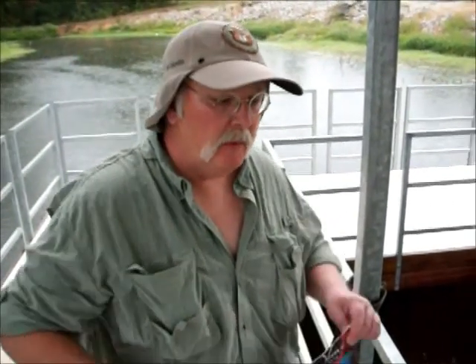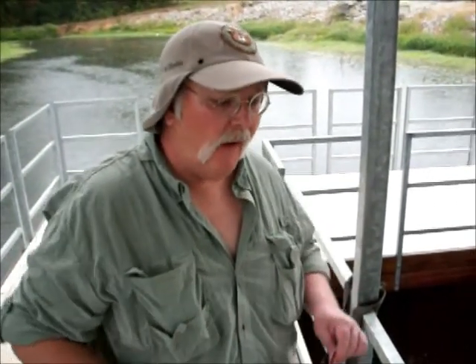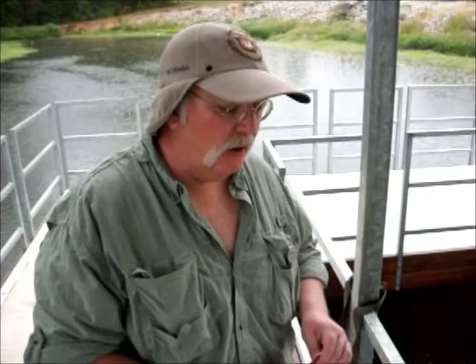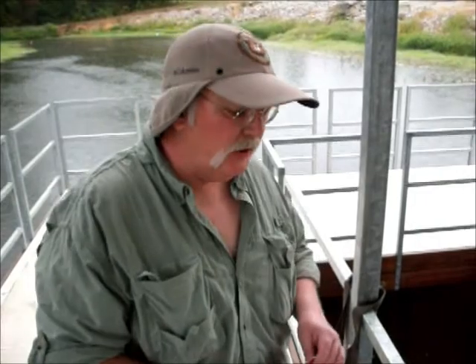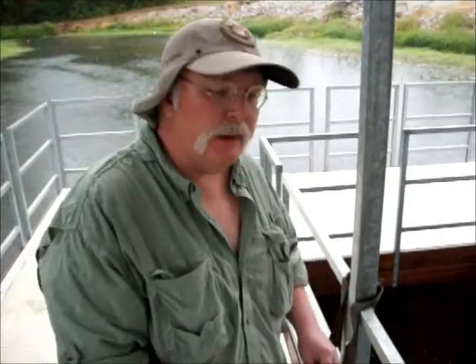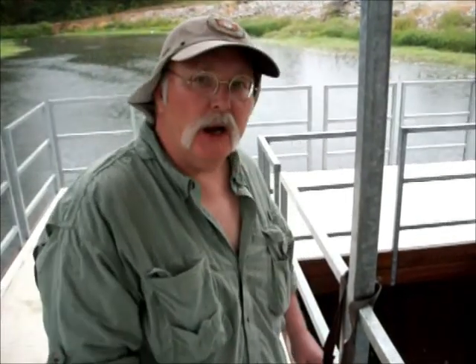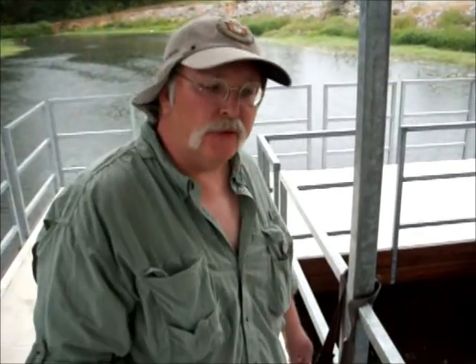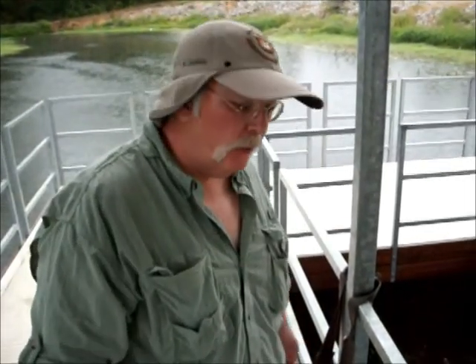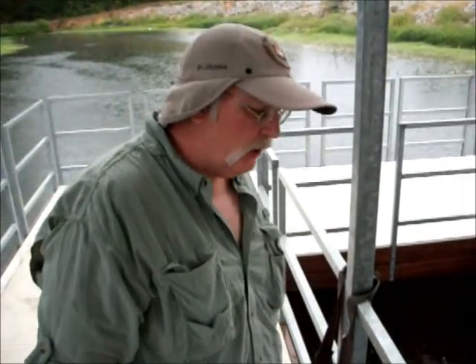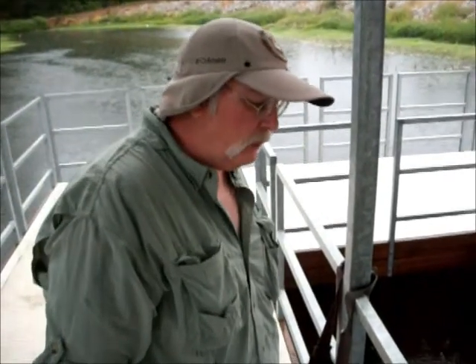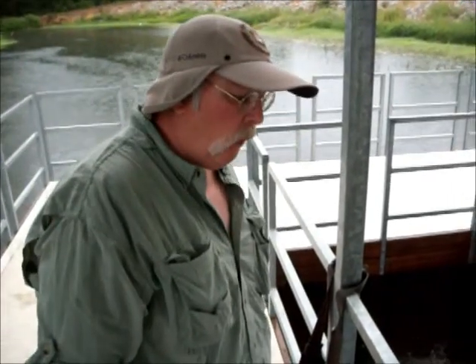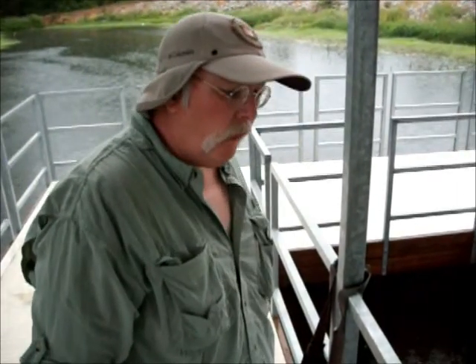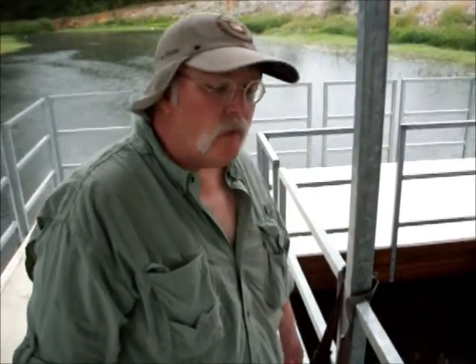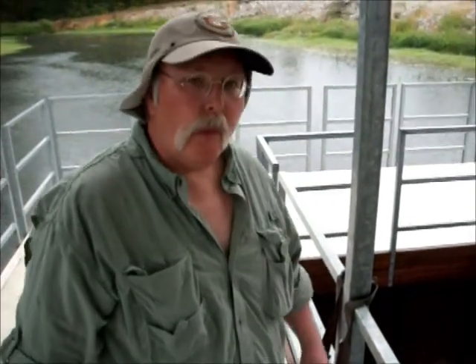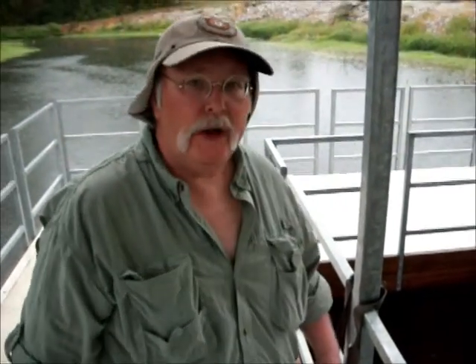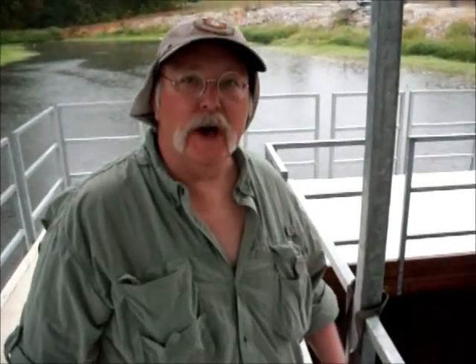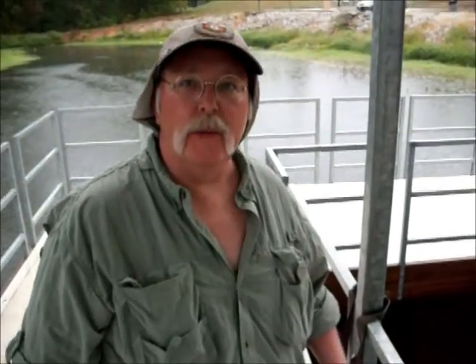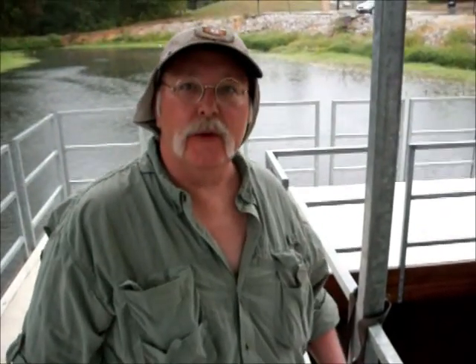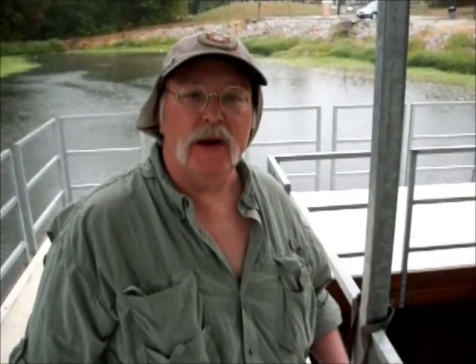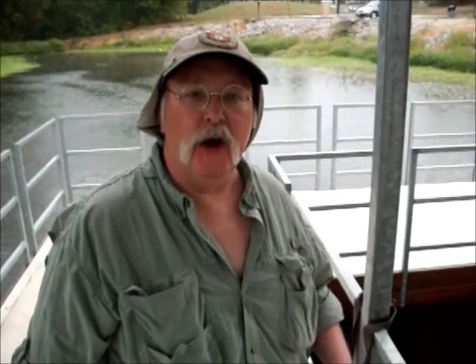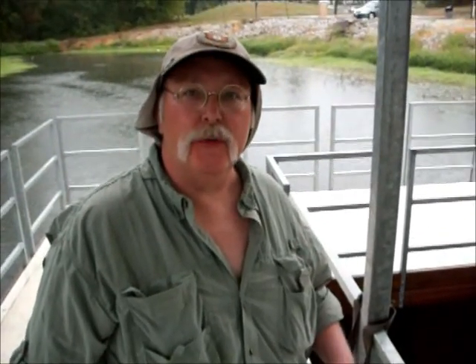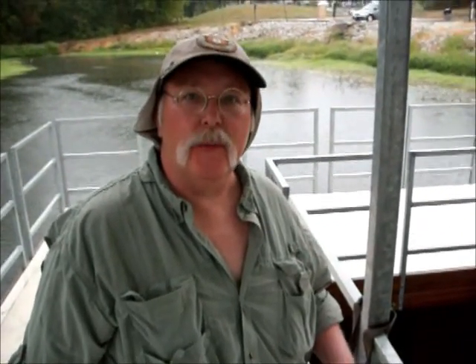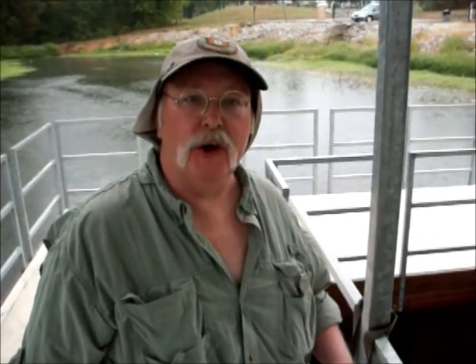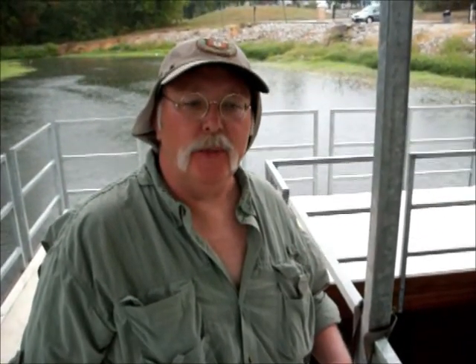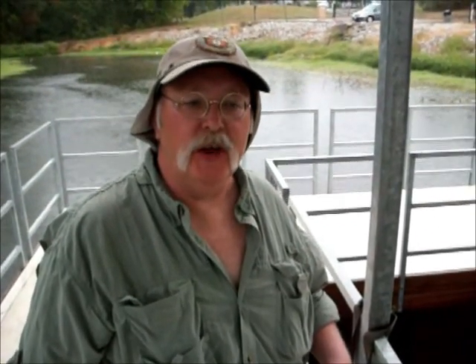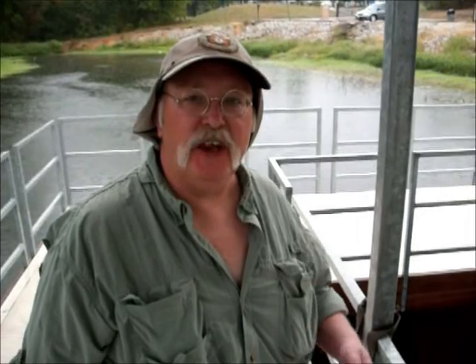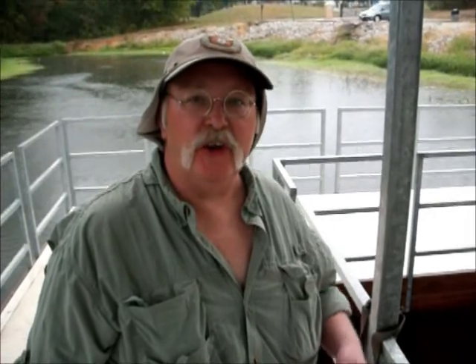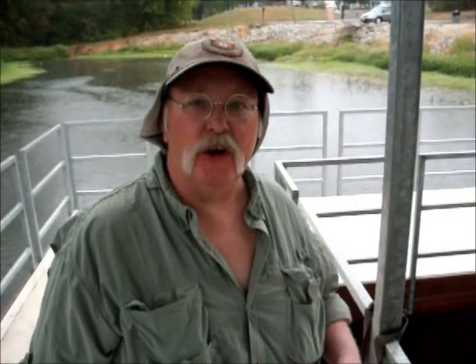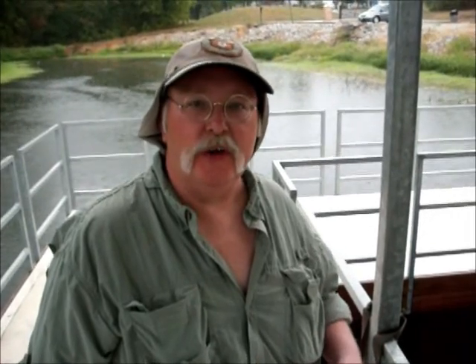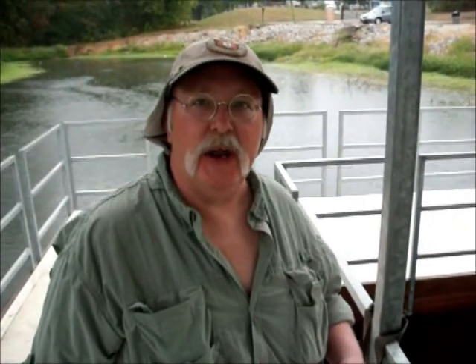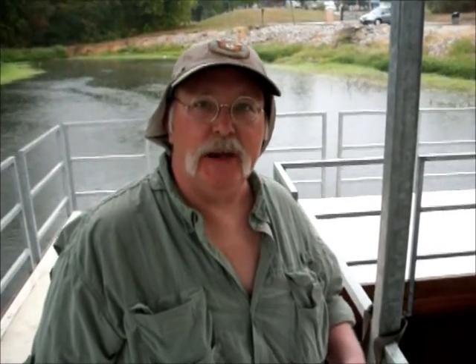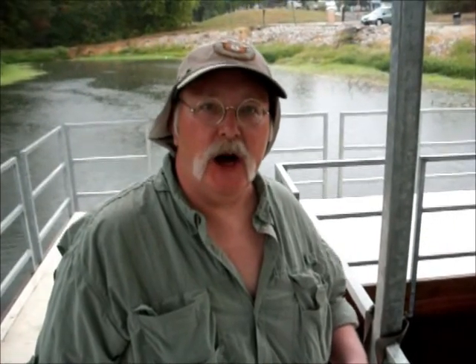I call it Daddy Bob's Croaker in honor of my grandfather, Robert Culp — us kids all called him Daddy Bob.